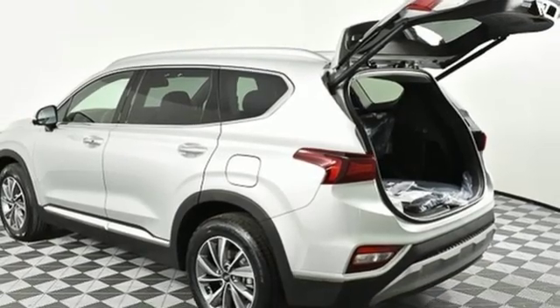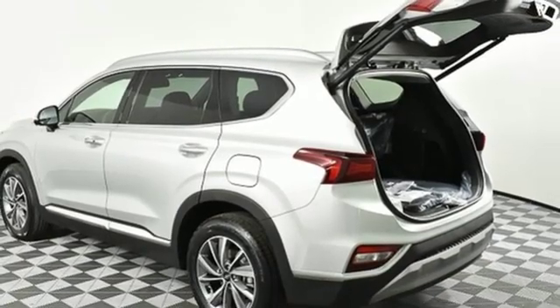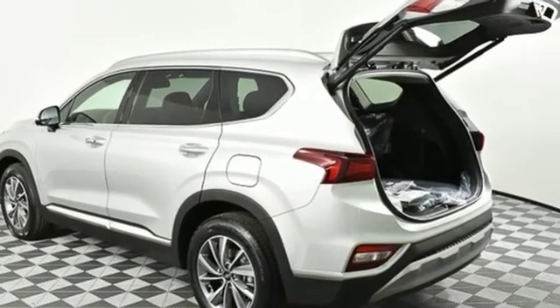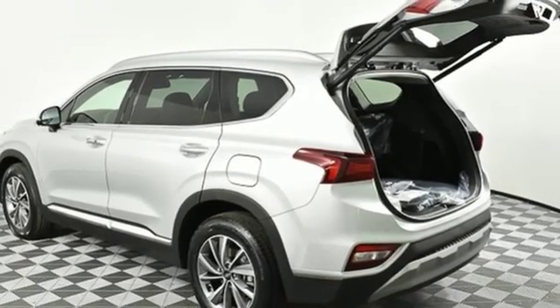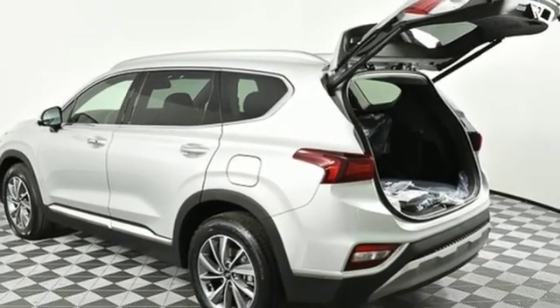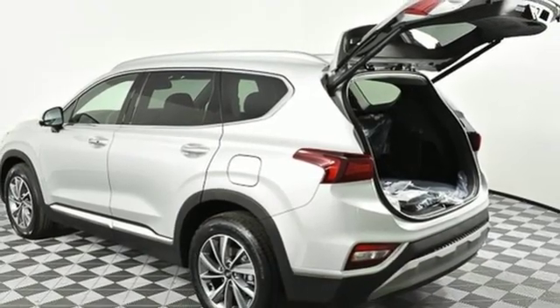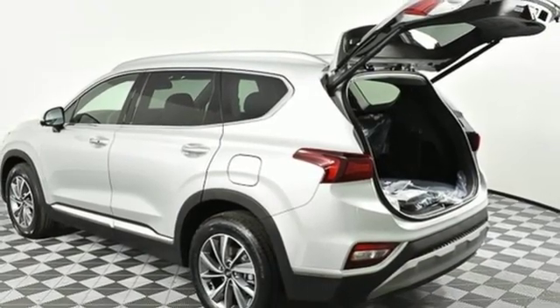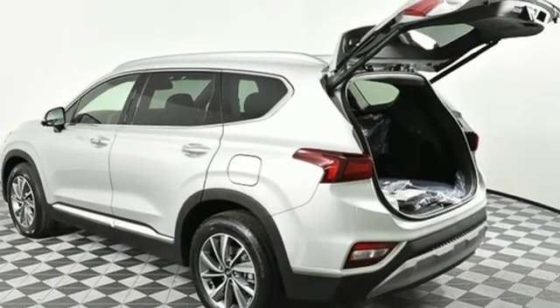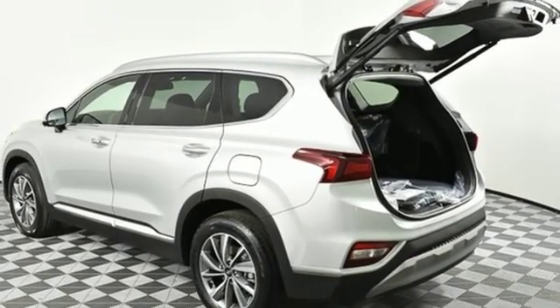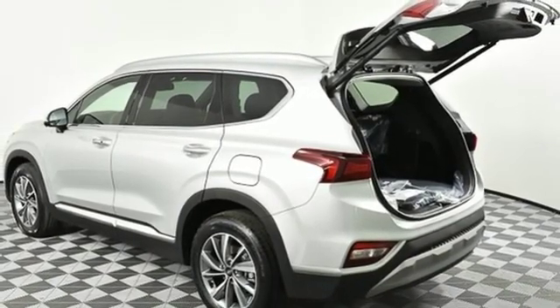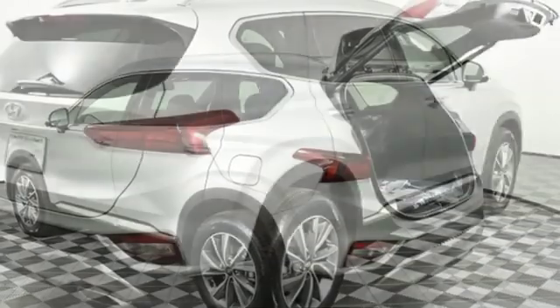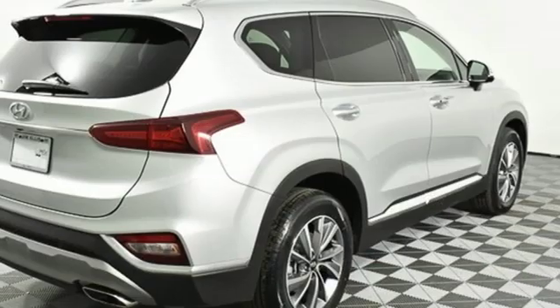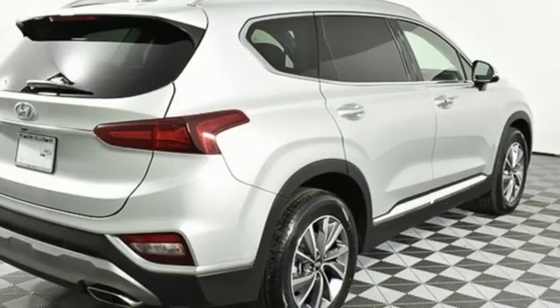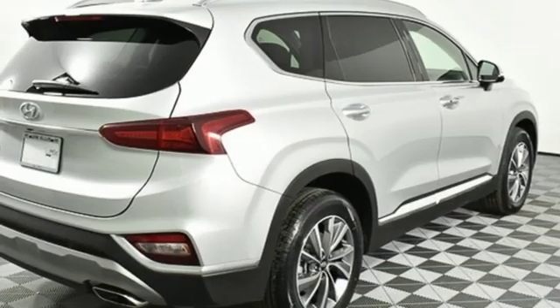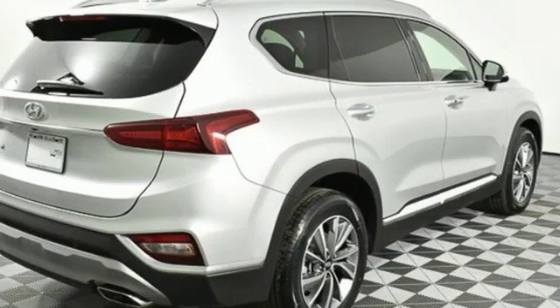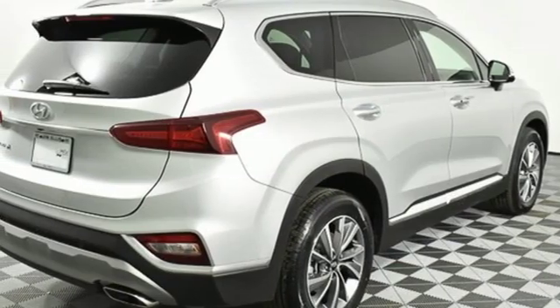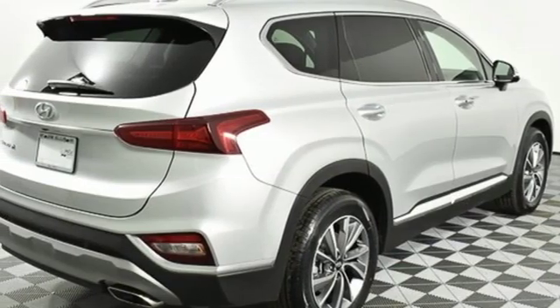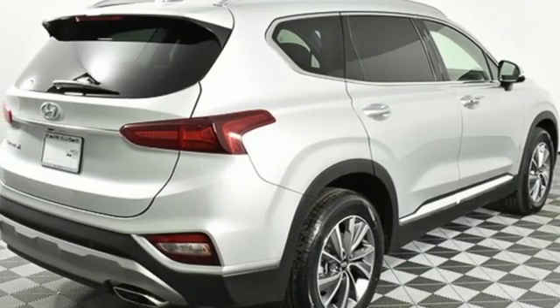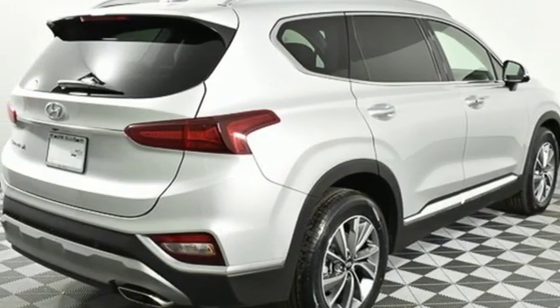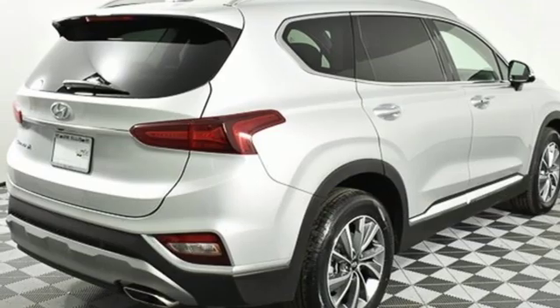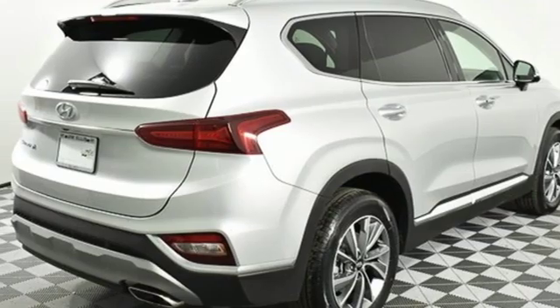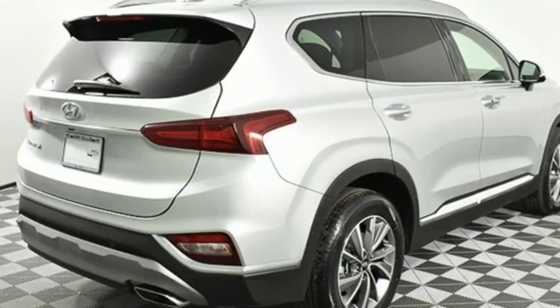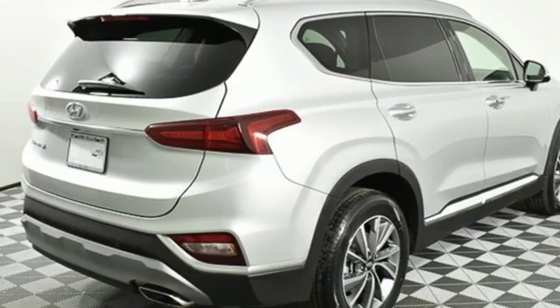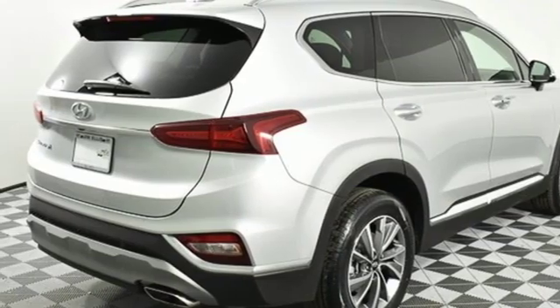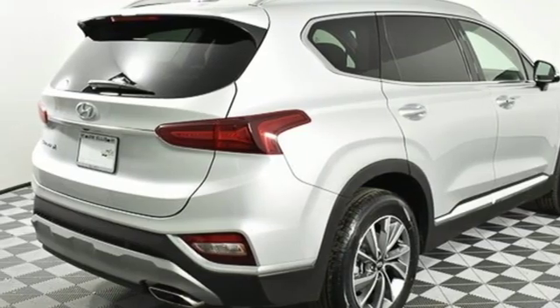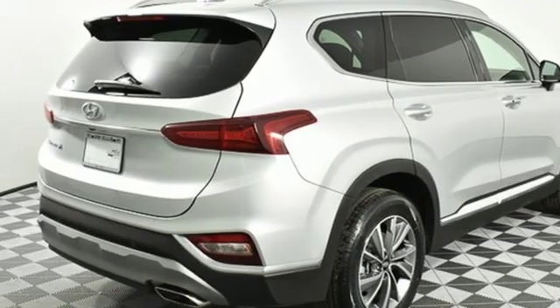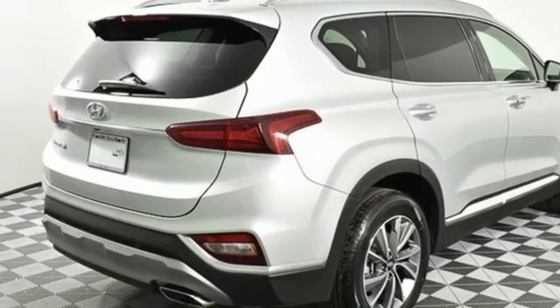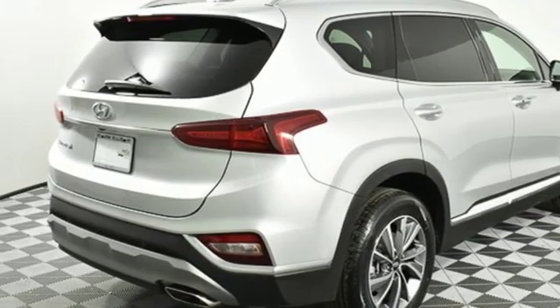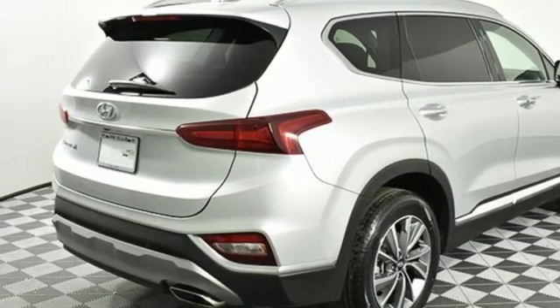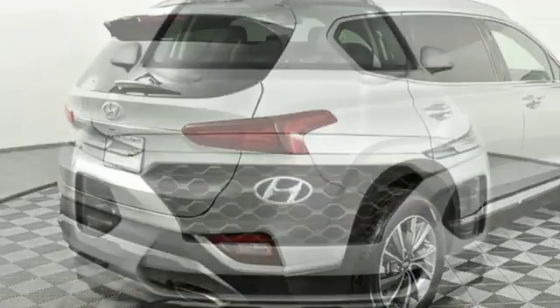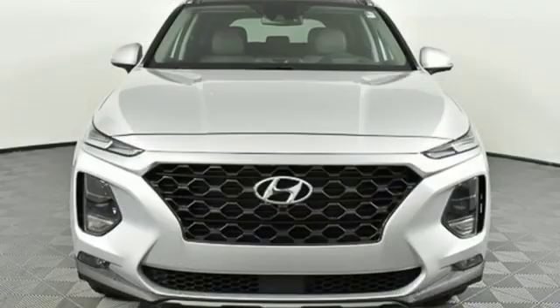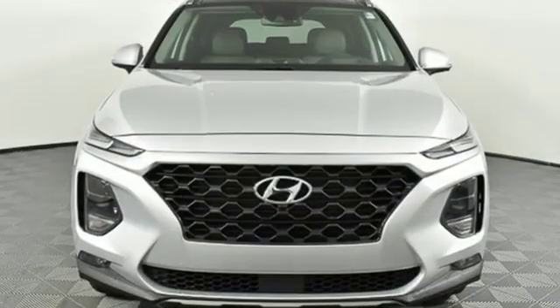Inline four-cylinder engine, hands-free liftgate, gas pressurized shocks, and automatic transmission.